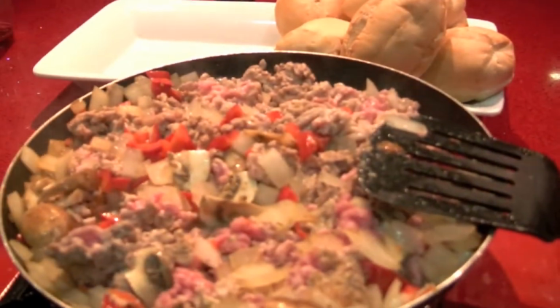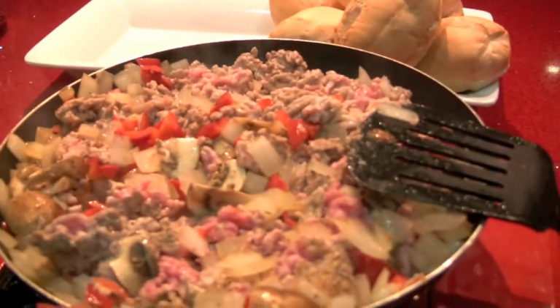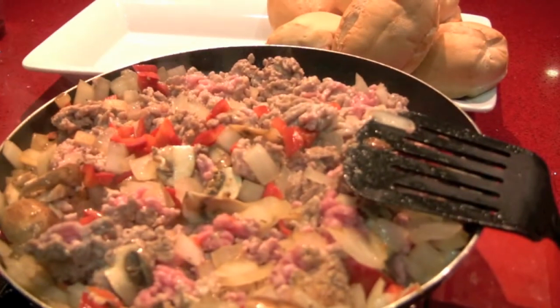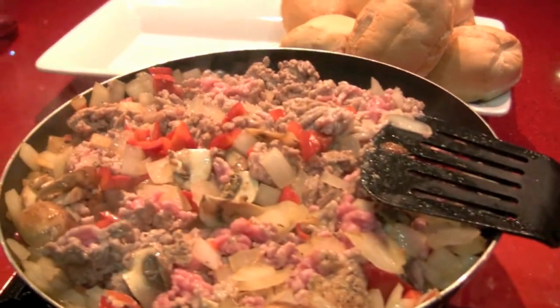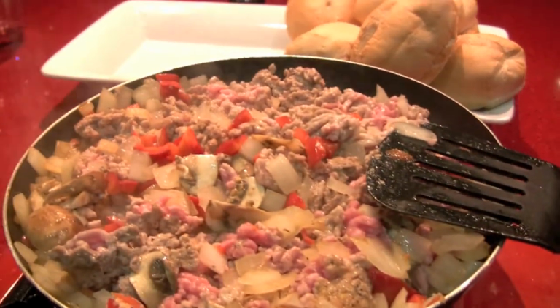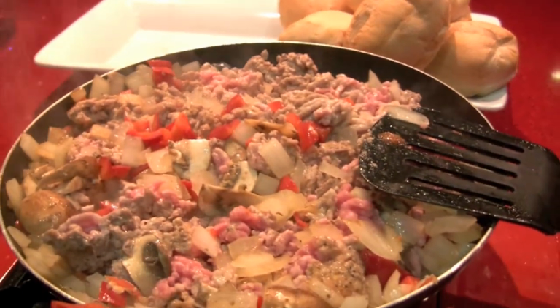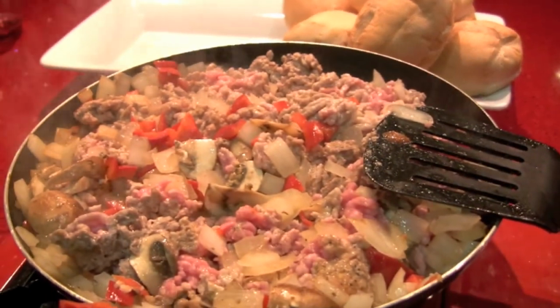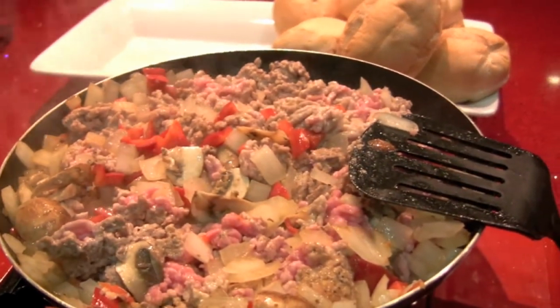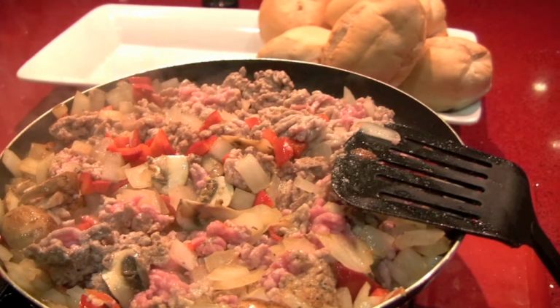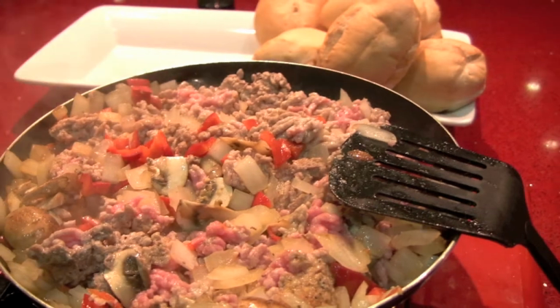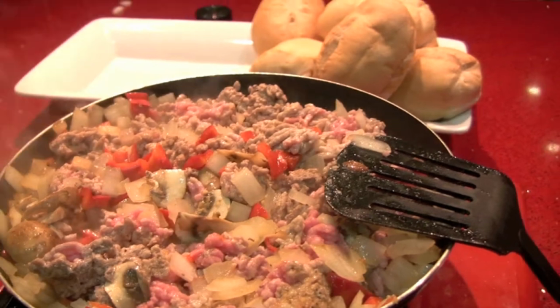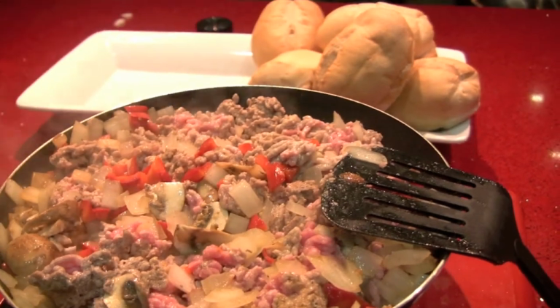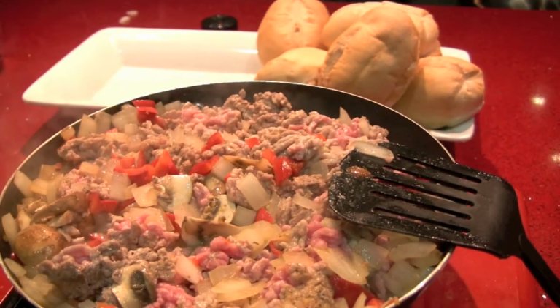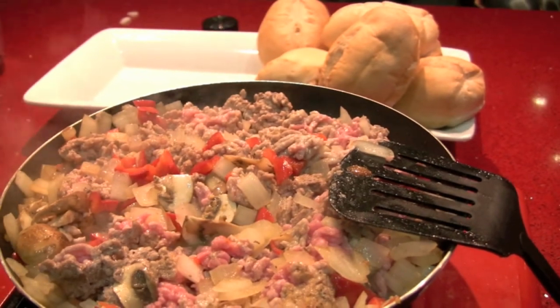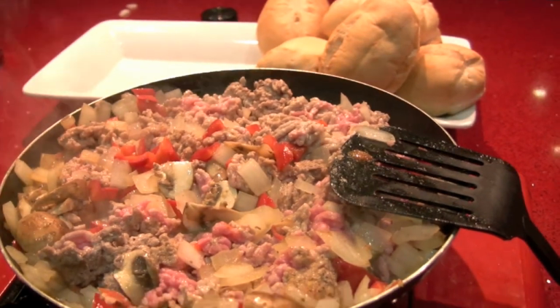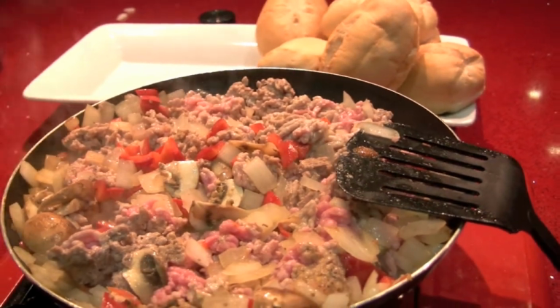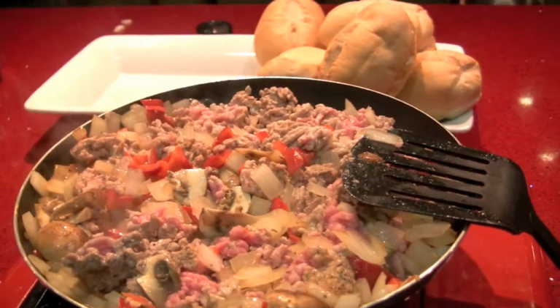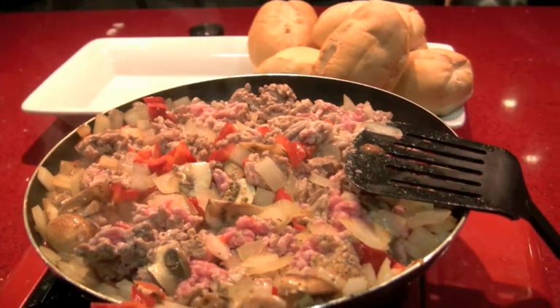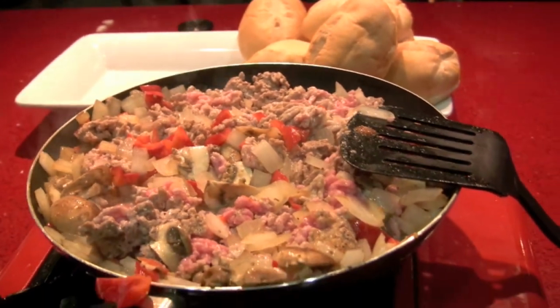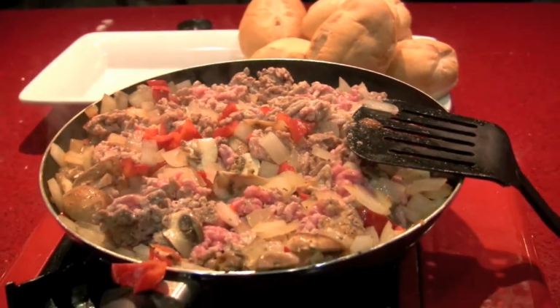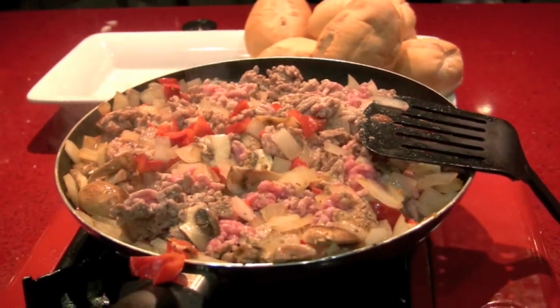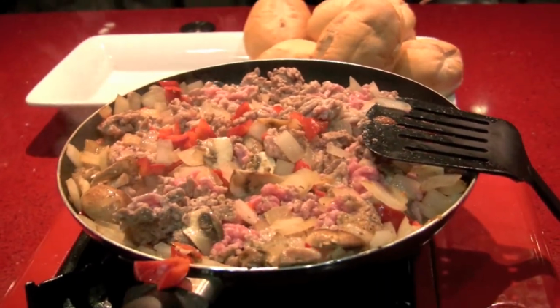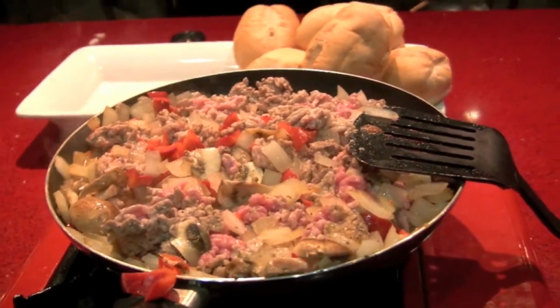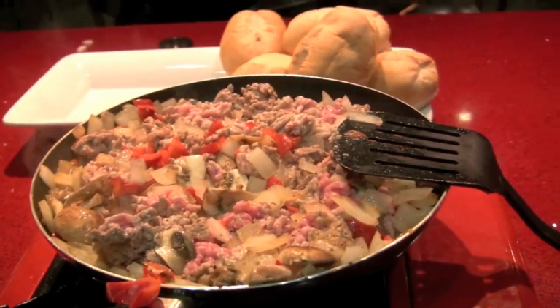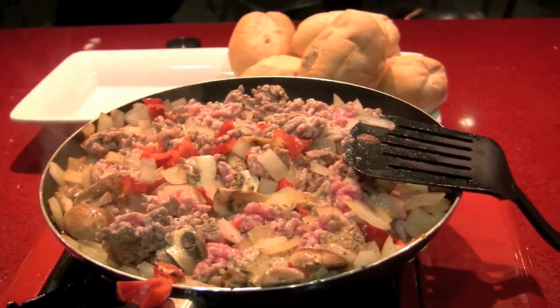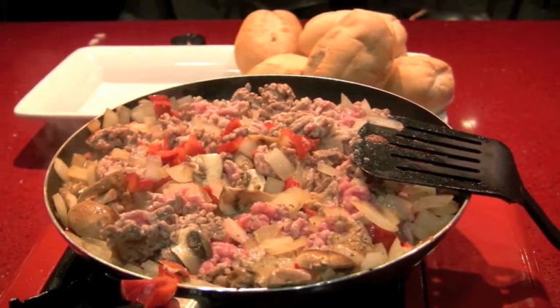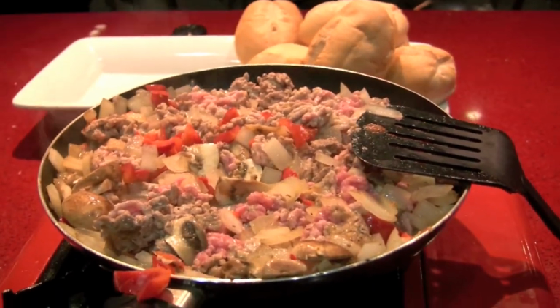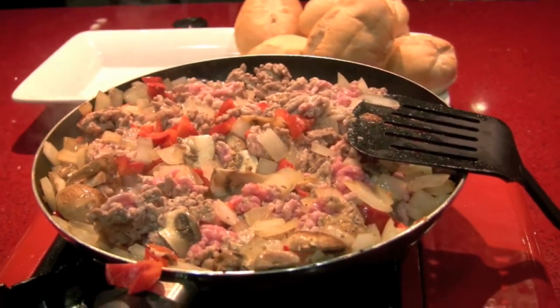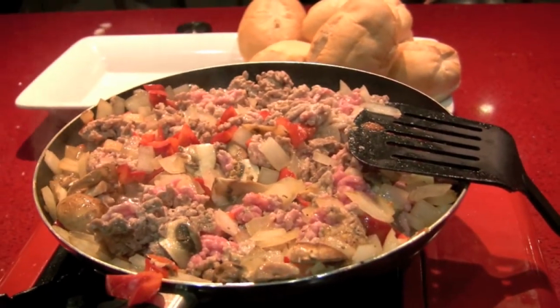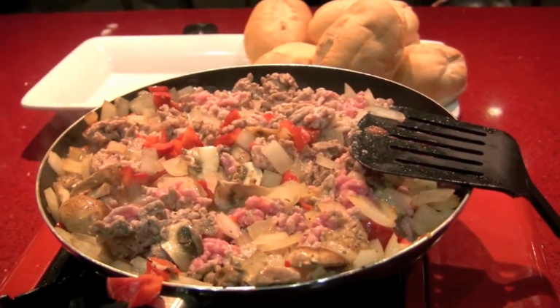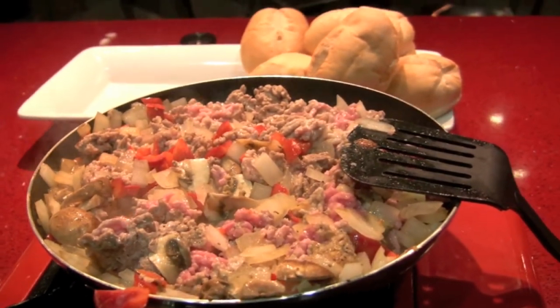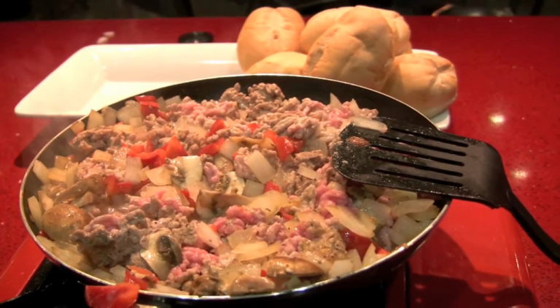Right now we're about 25-30% of the way through, and really and truly patience is the key. If you get into a big hurry here, we're going to ruin the whole thing.